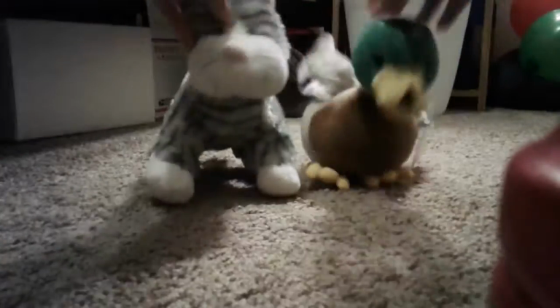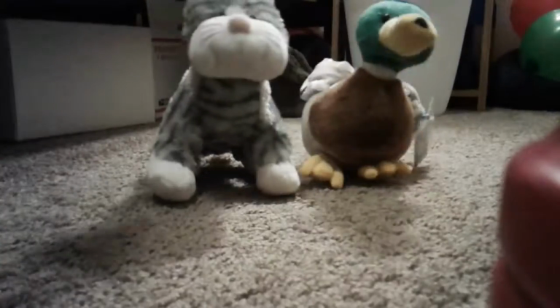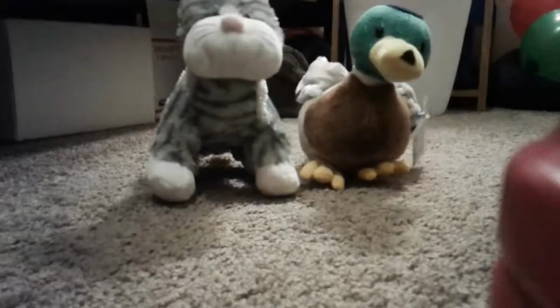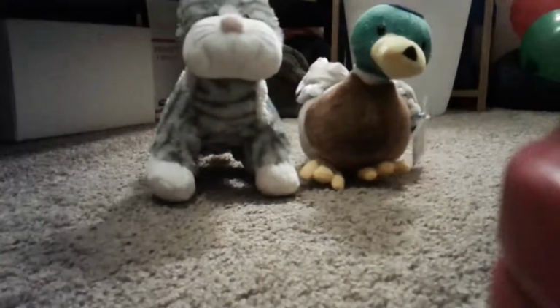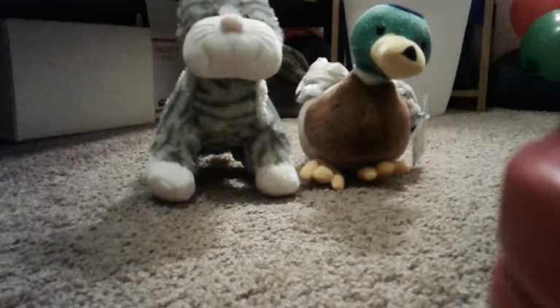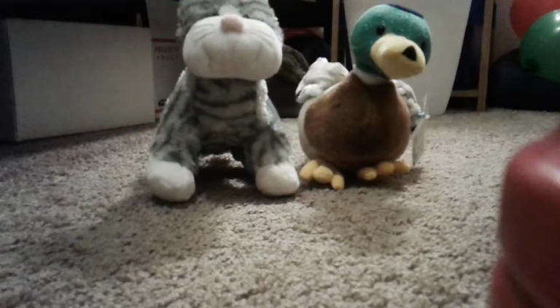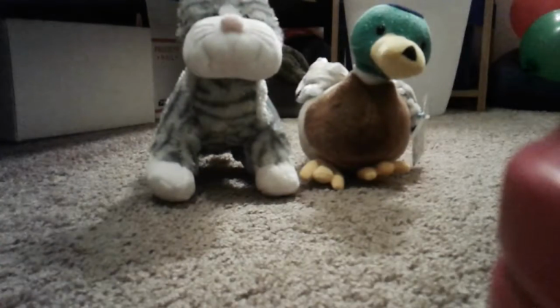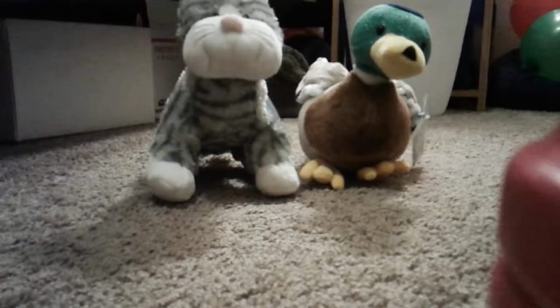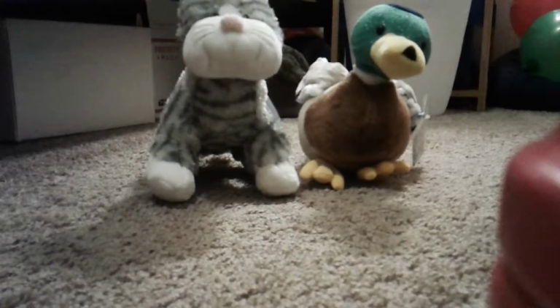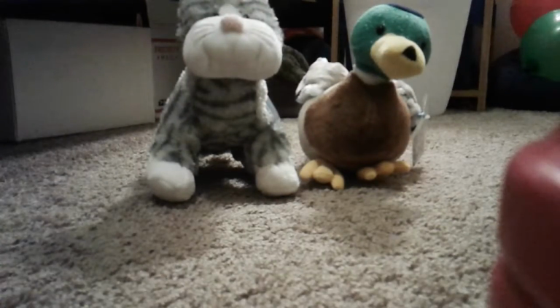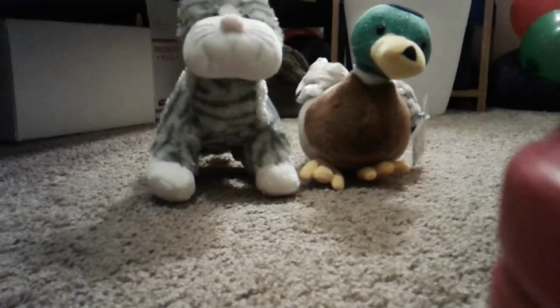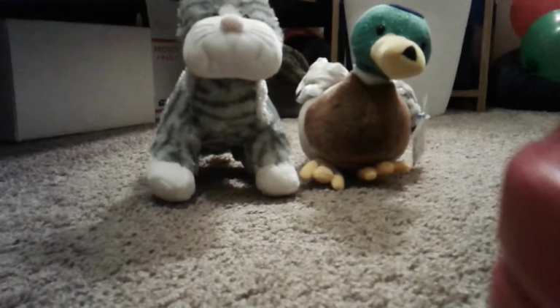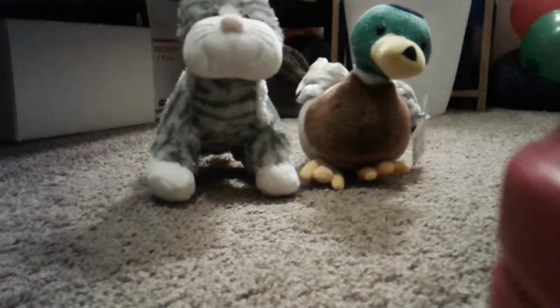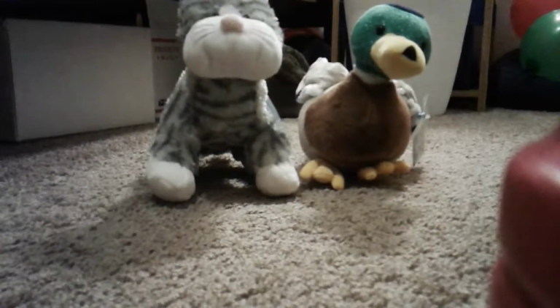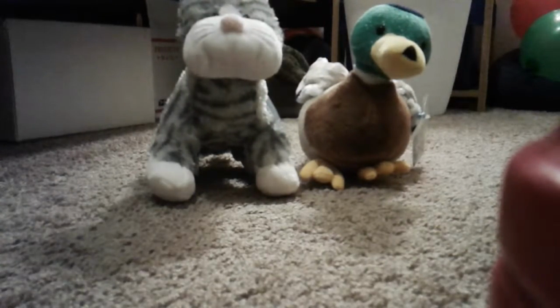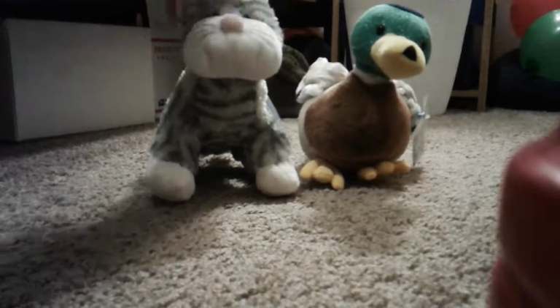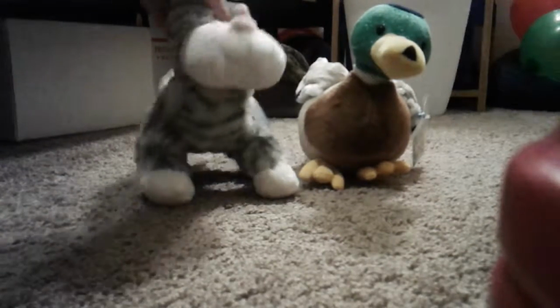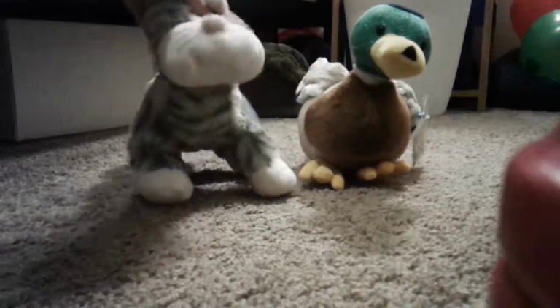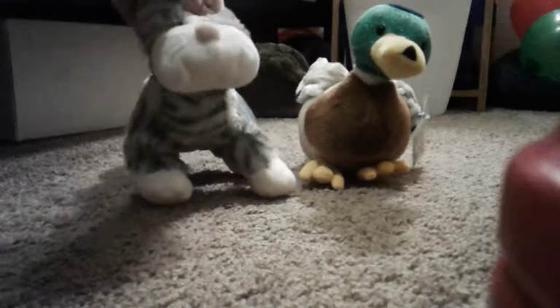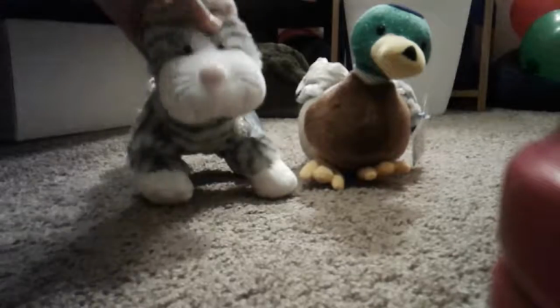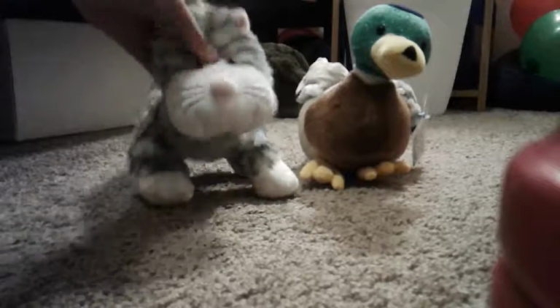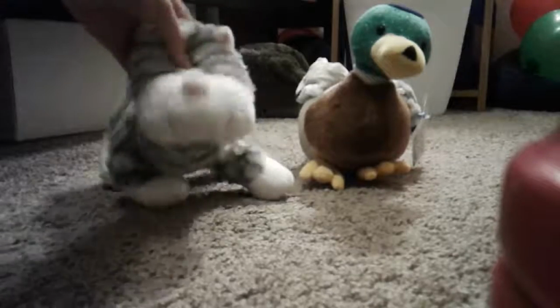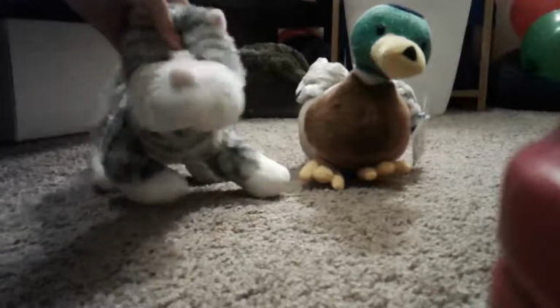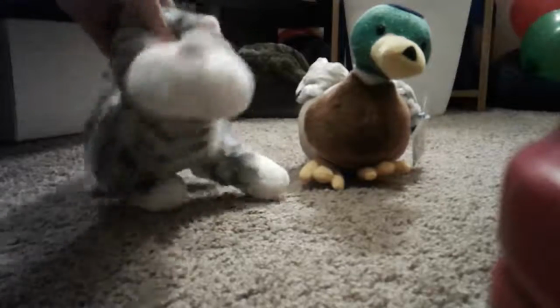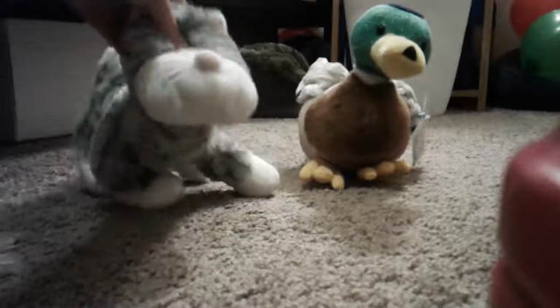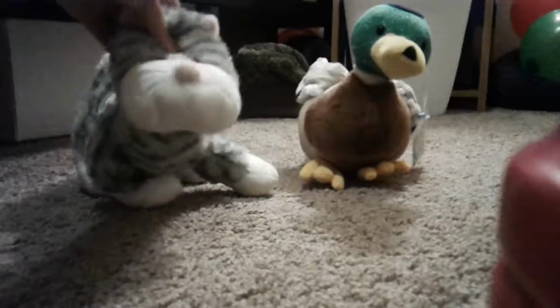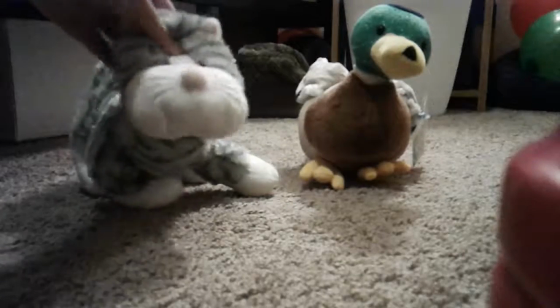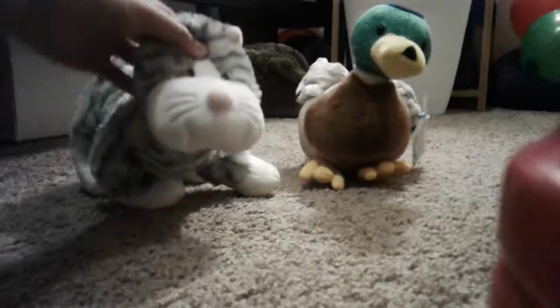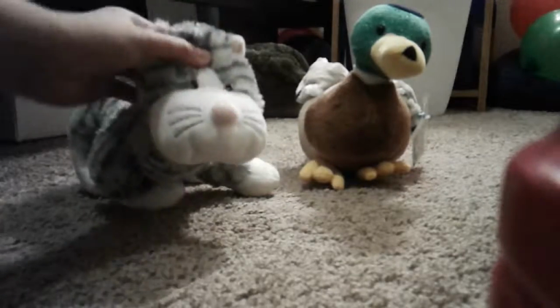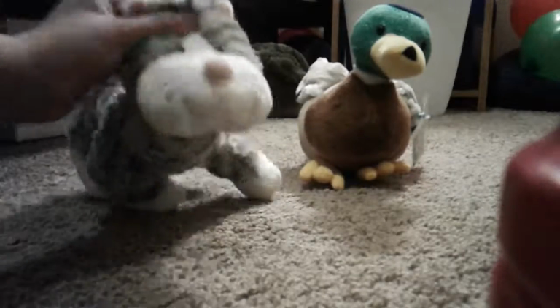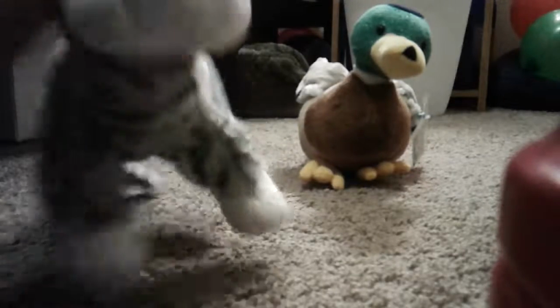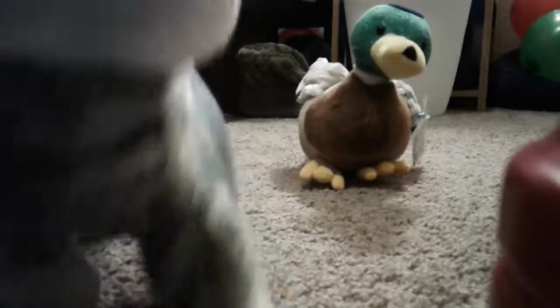Yeah, these are my two new Webkinz. I'm so happy I got them, so thank you guys so much for watching. Bye!